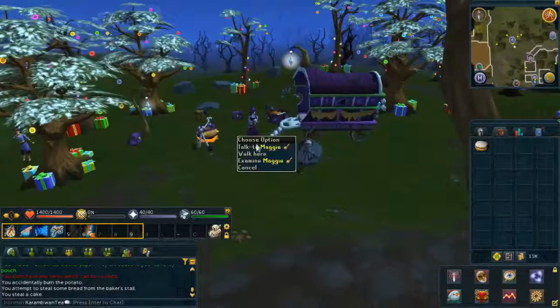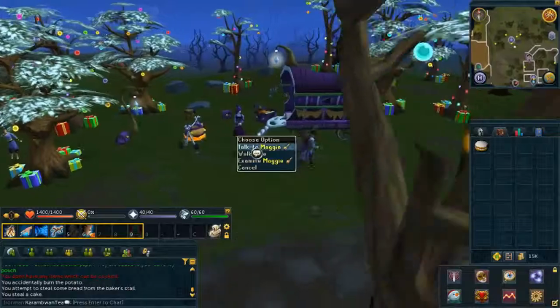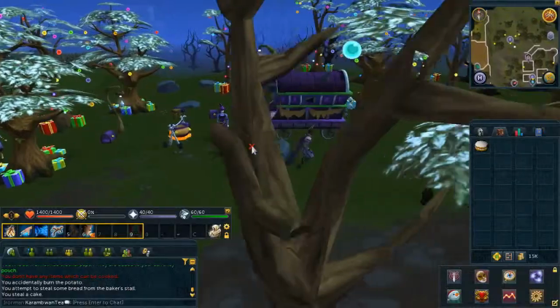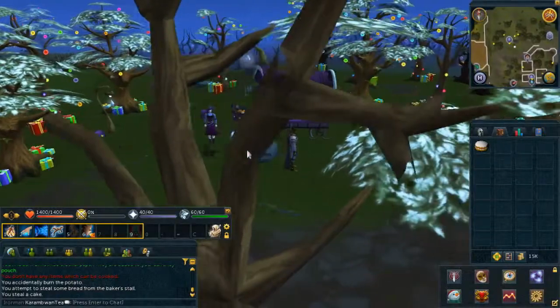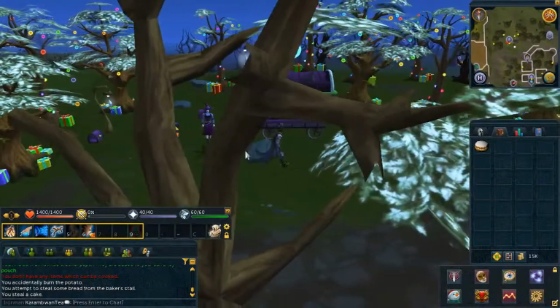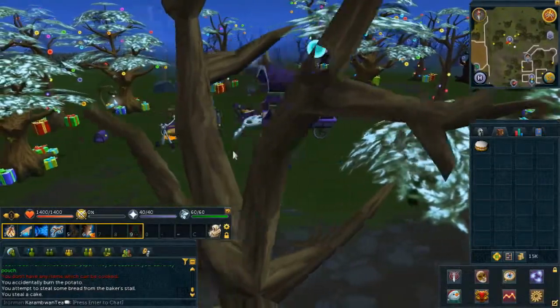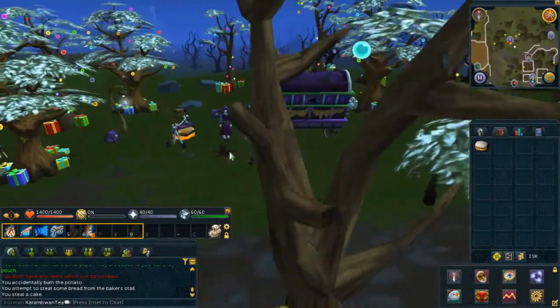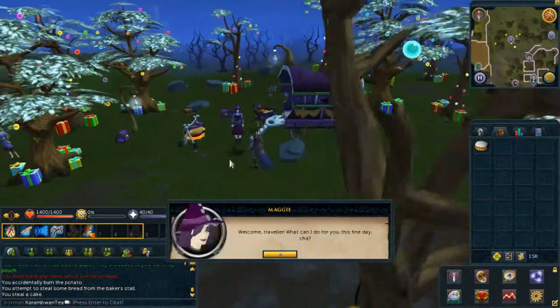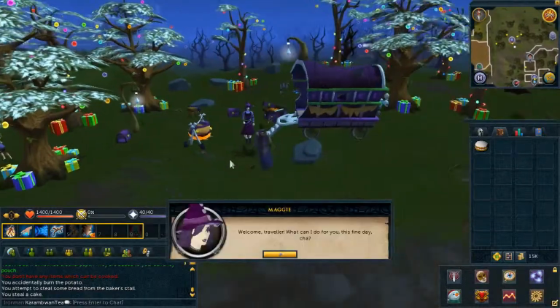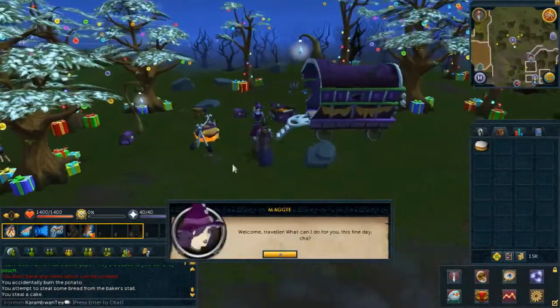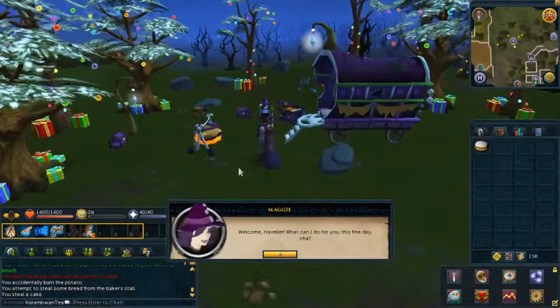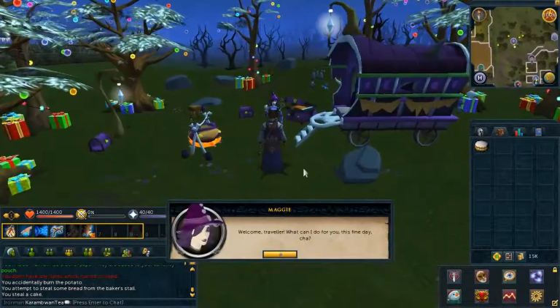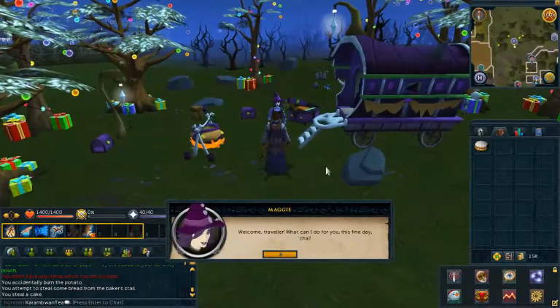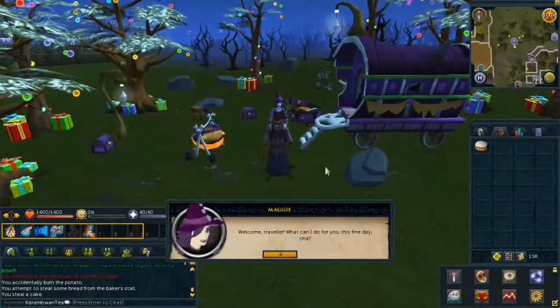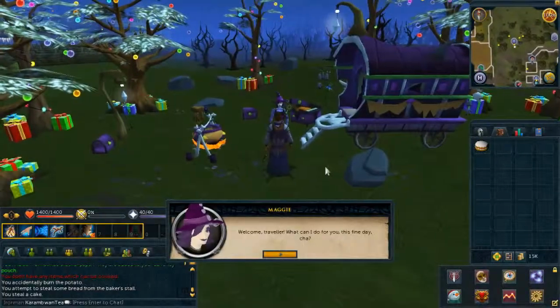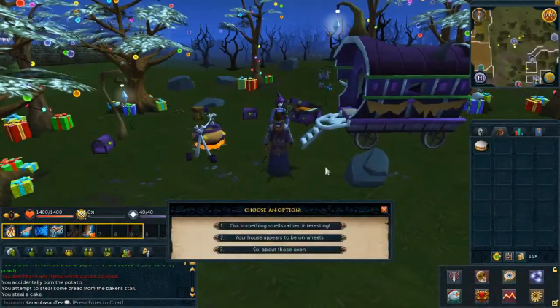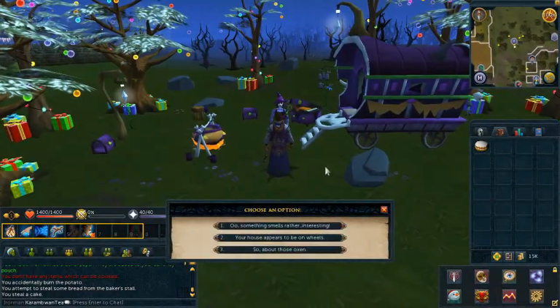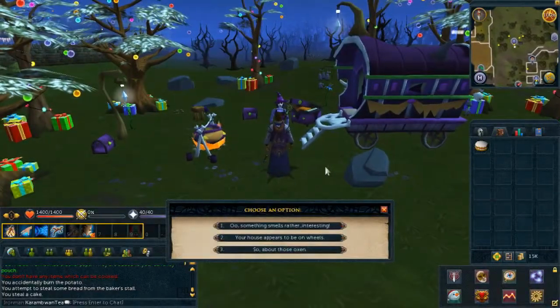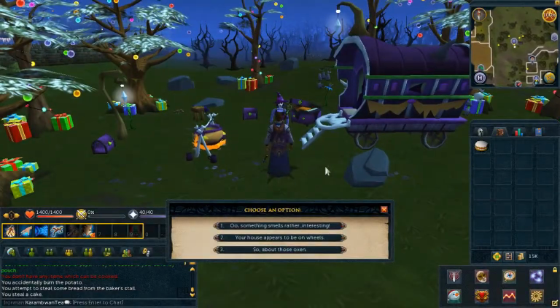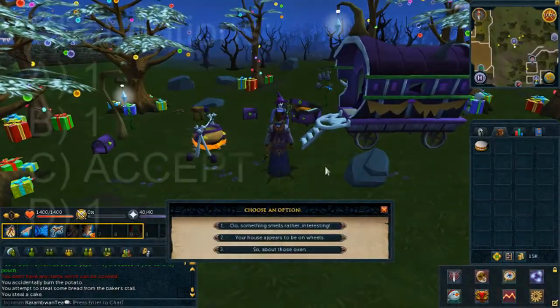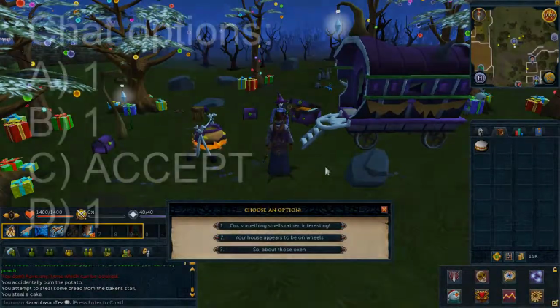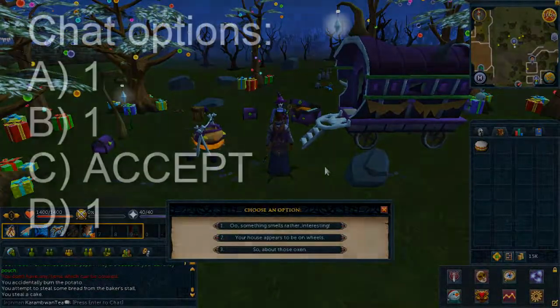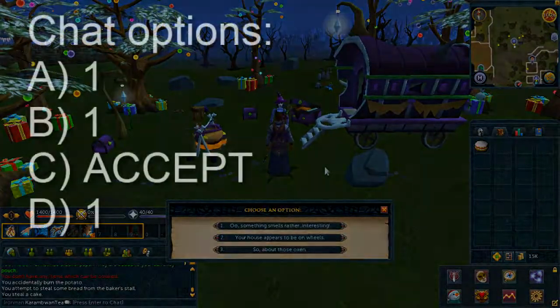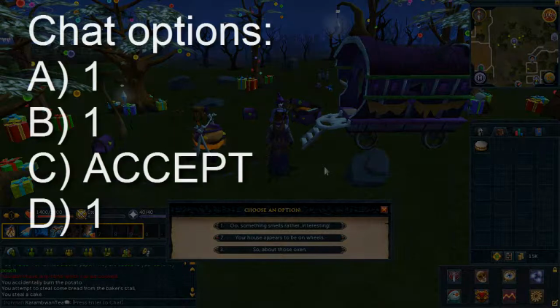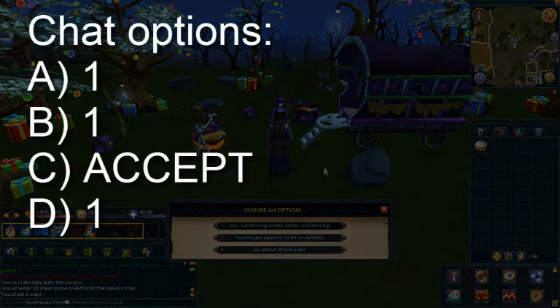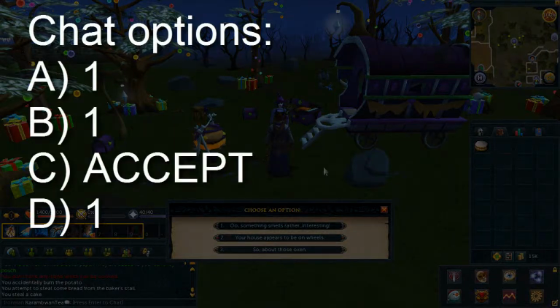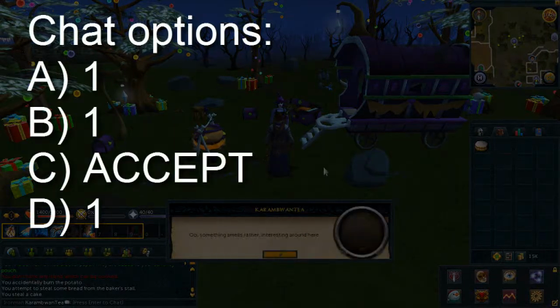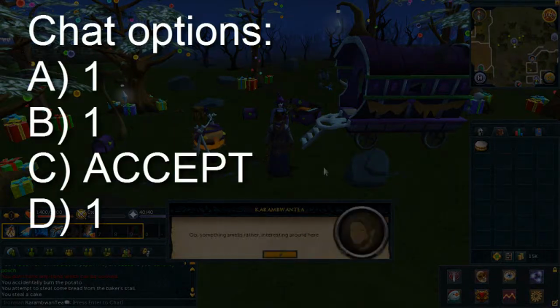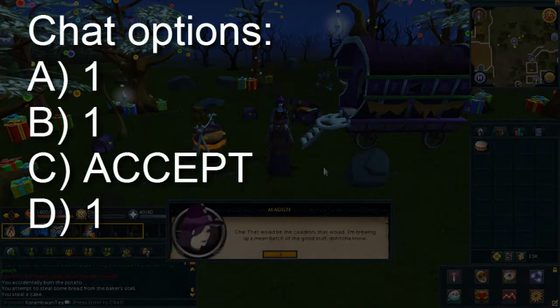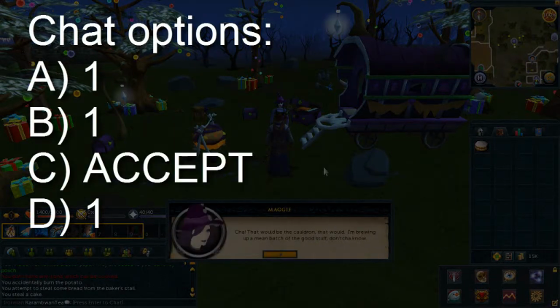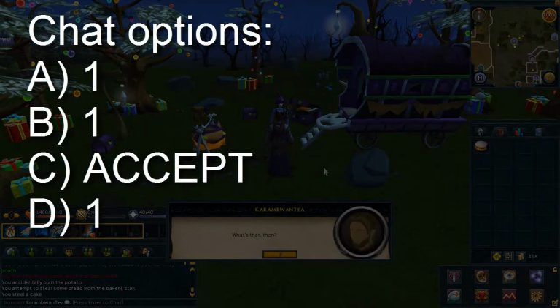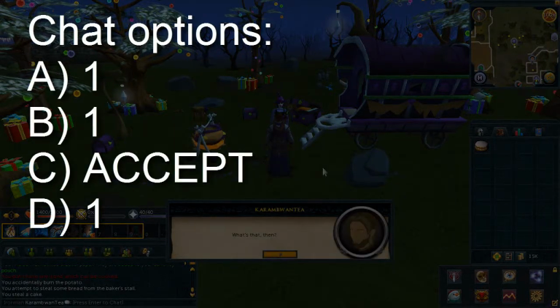To begin the quest, speak to Maggie, just north of Drainer Village. Chat options on screen.